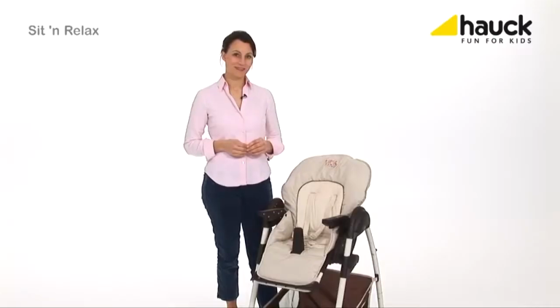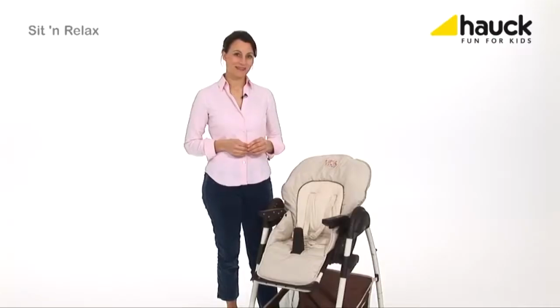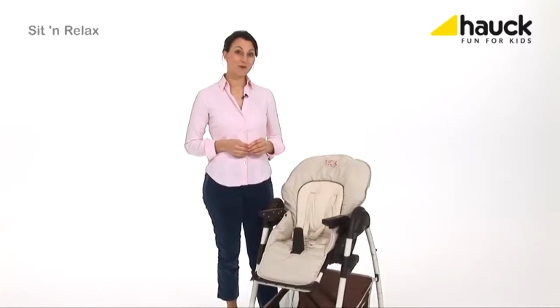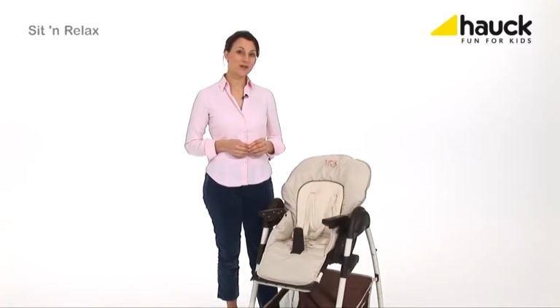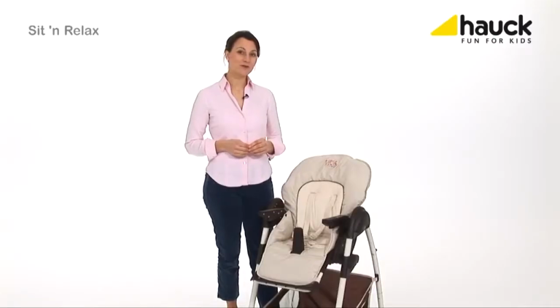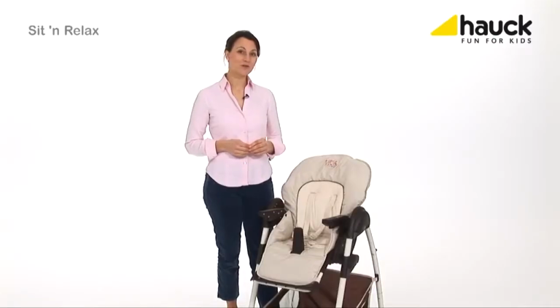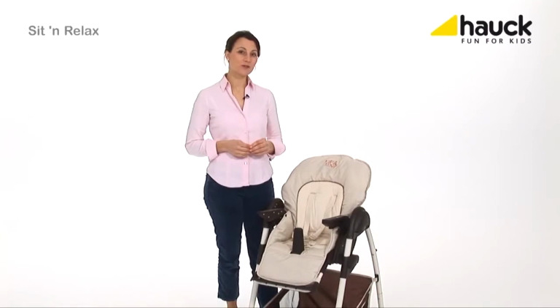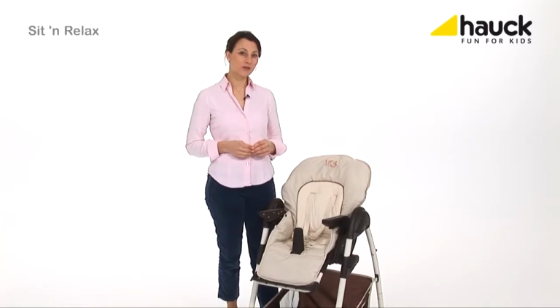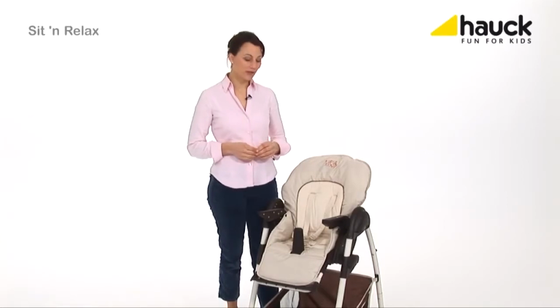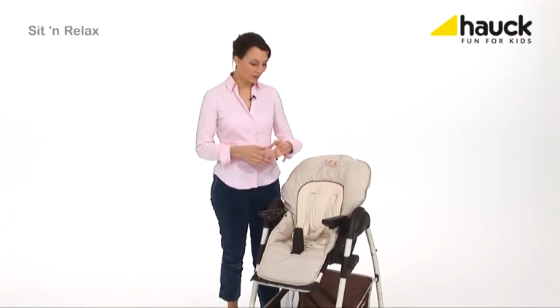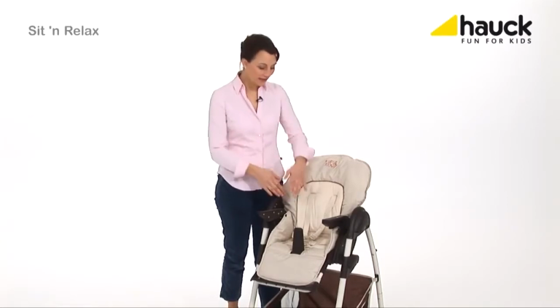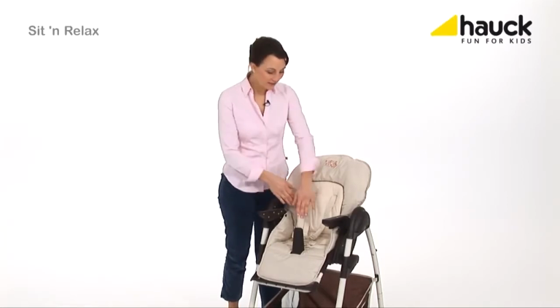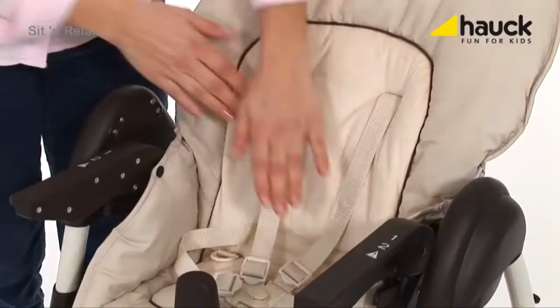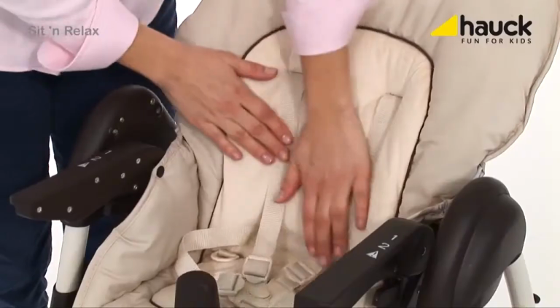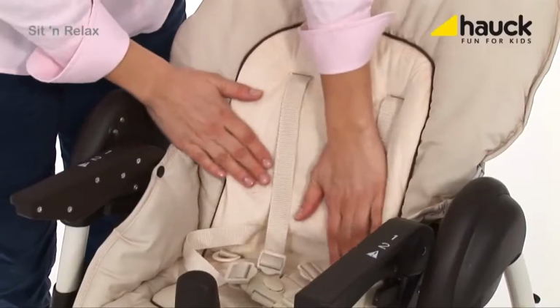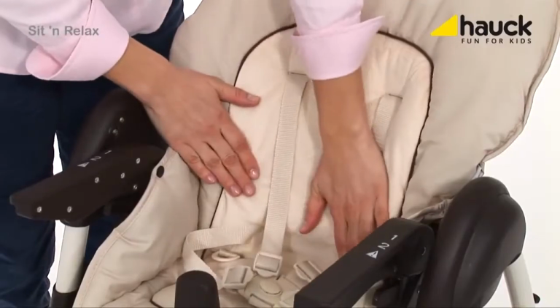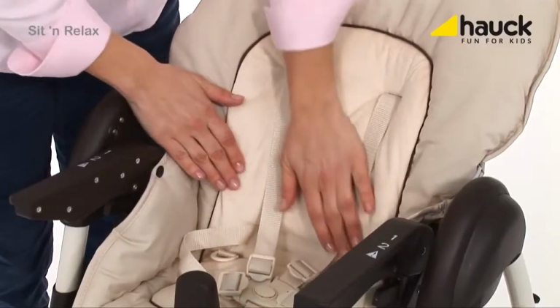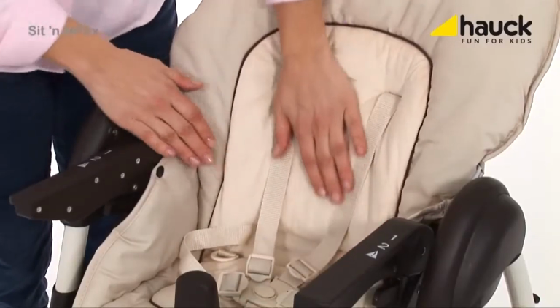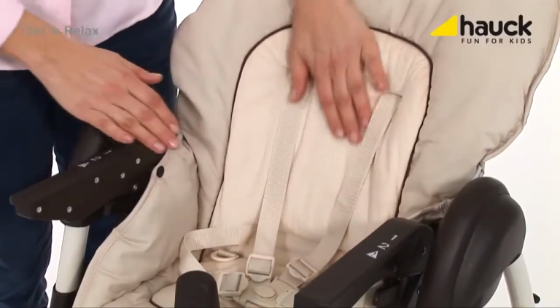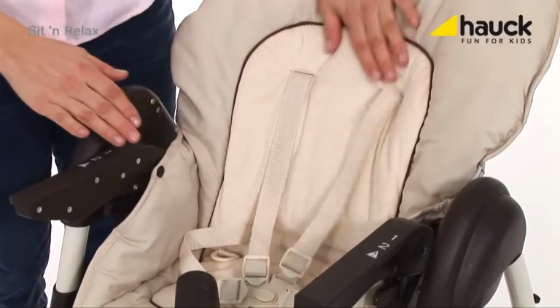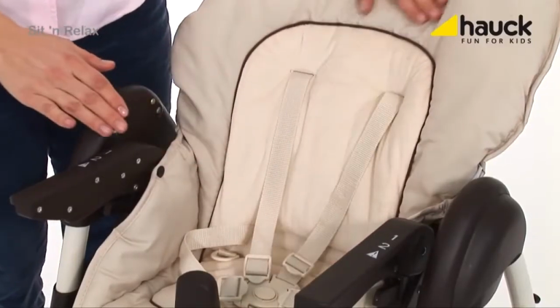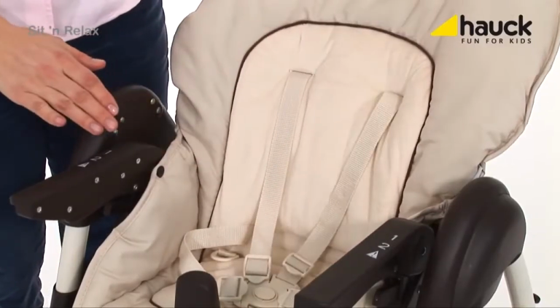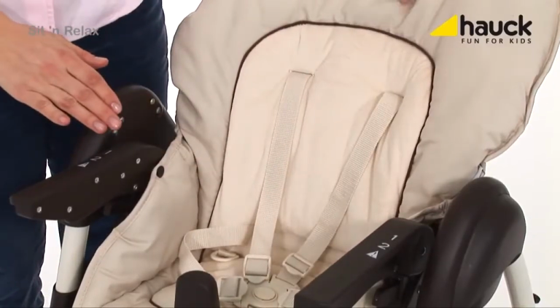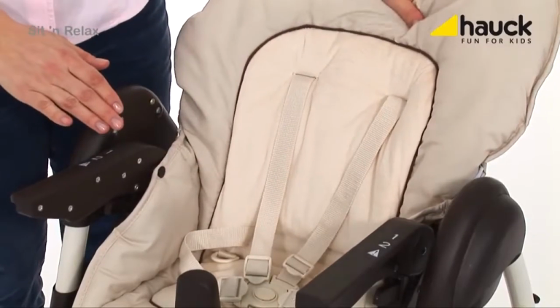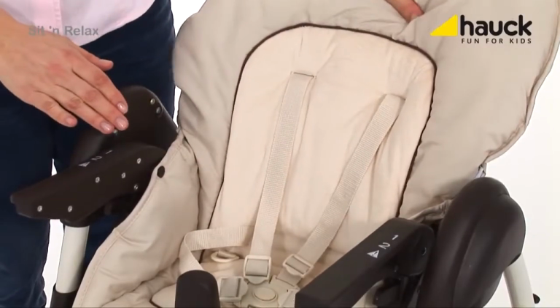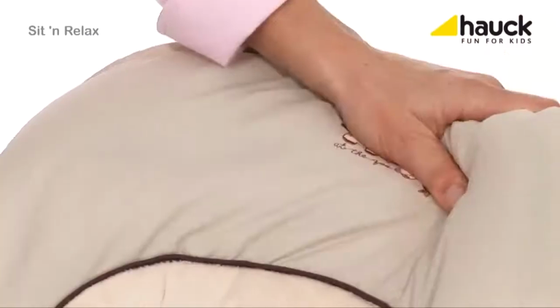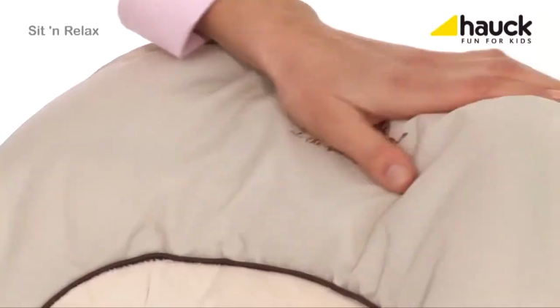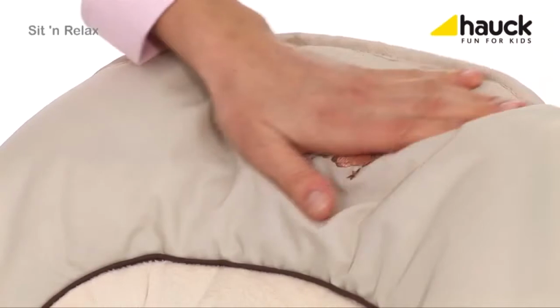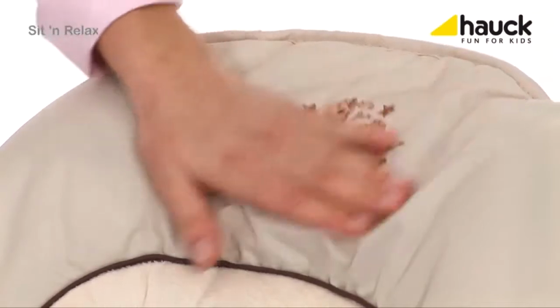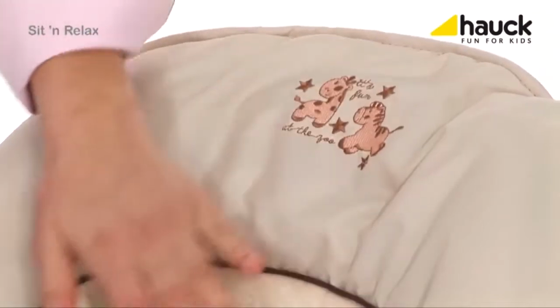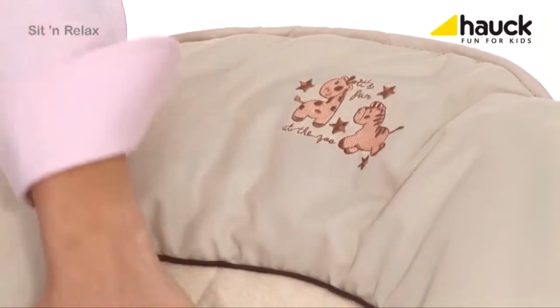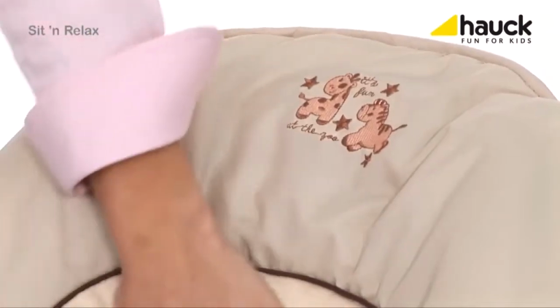The high chair features a wide, ergonomically shaped seat, being softly padded with a high backrest that is reclinable in three positions.